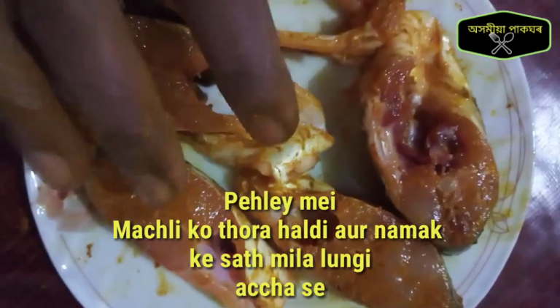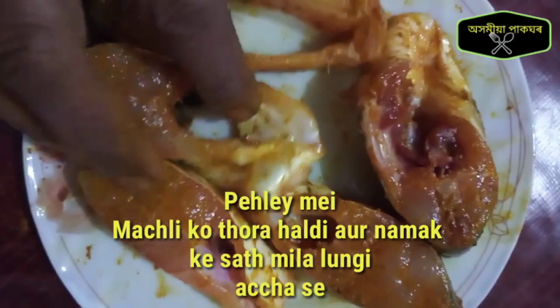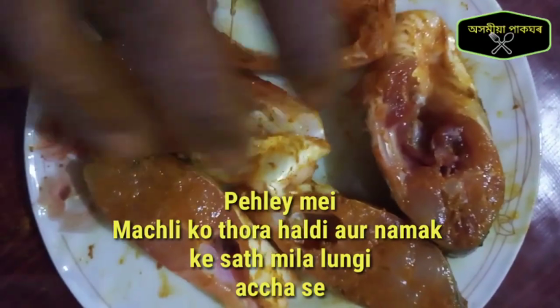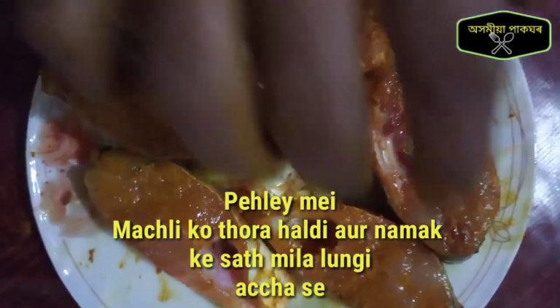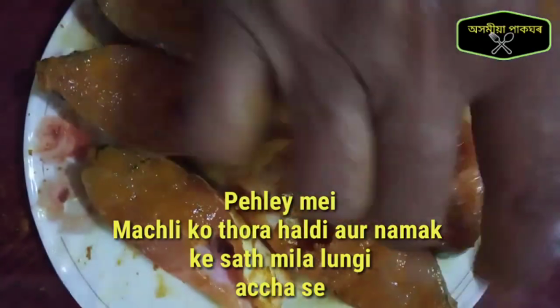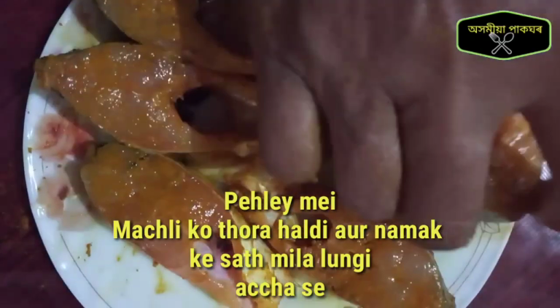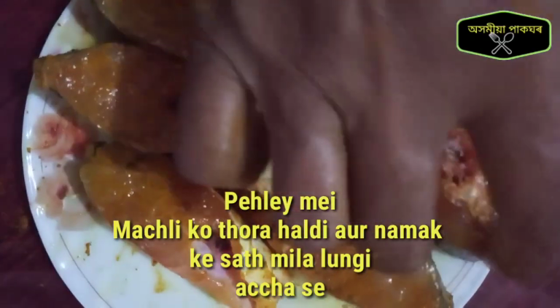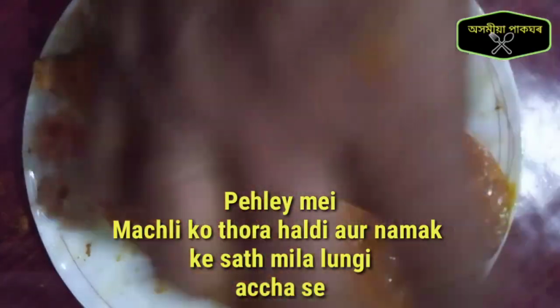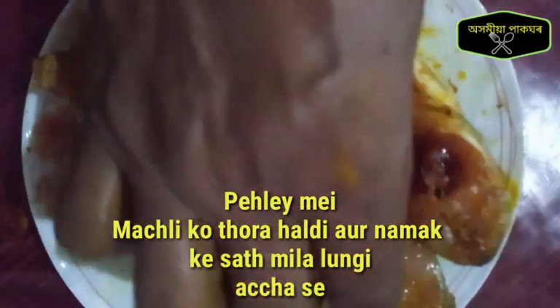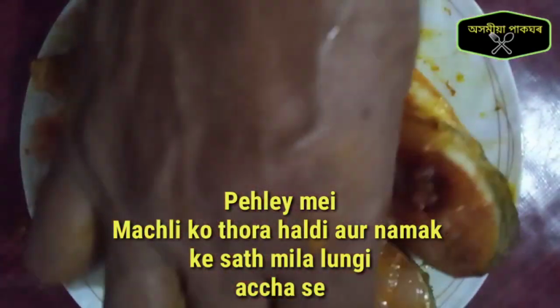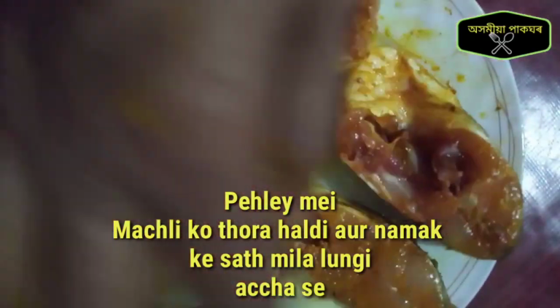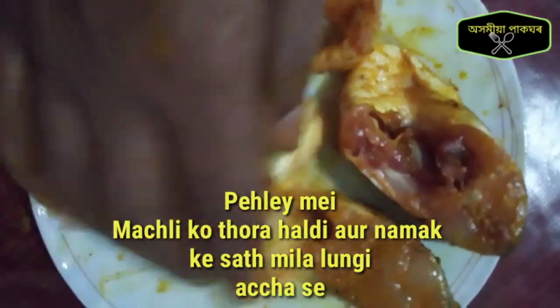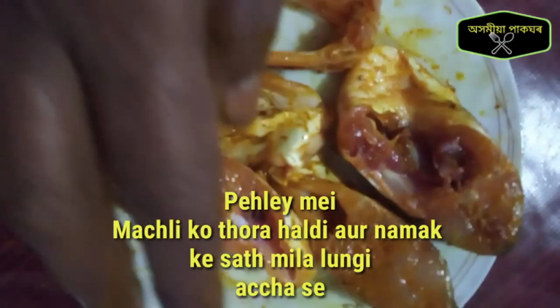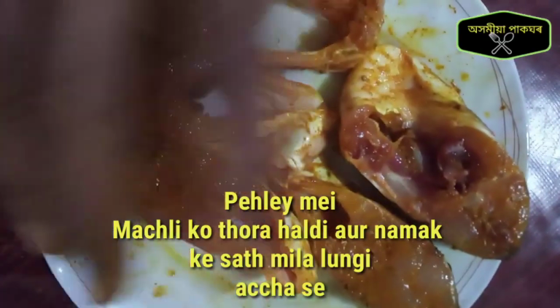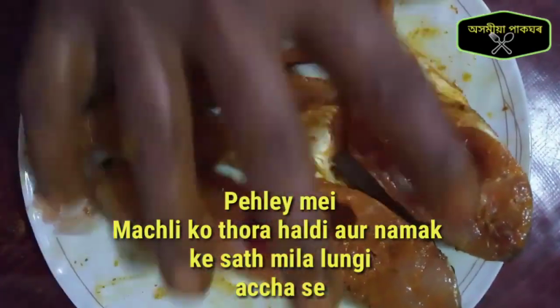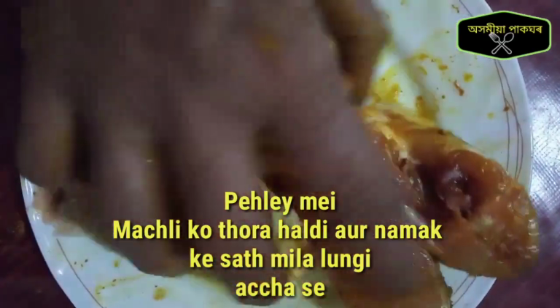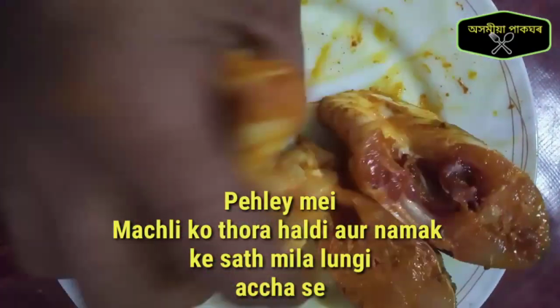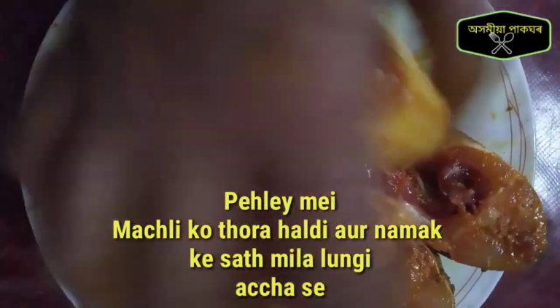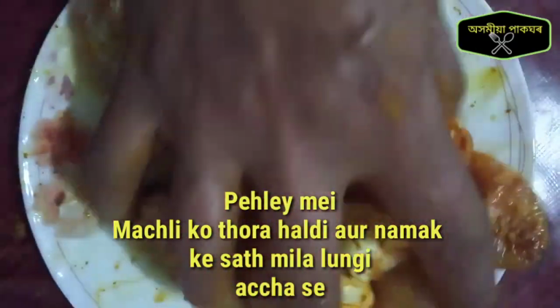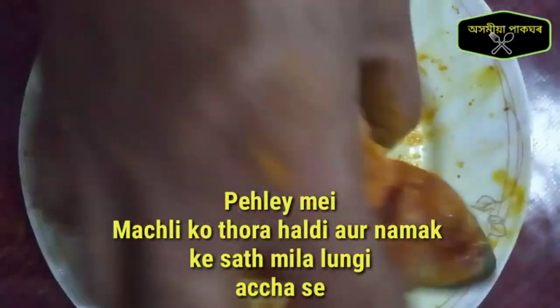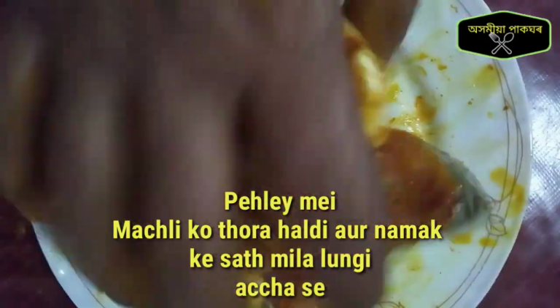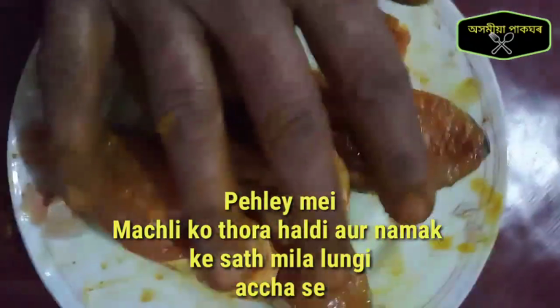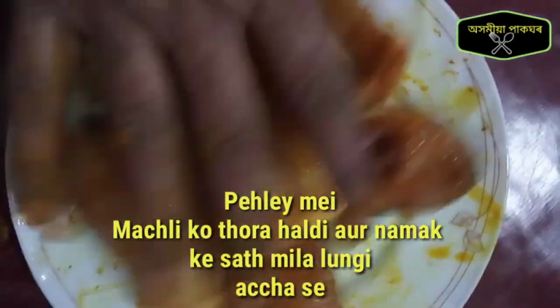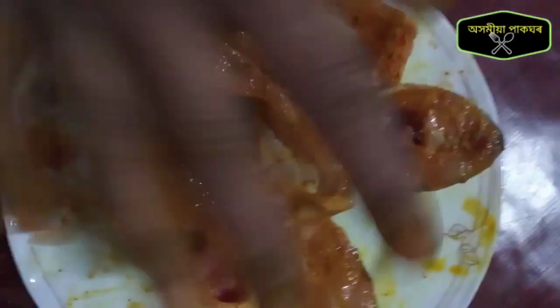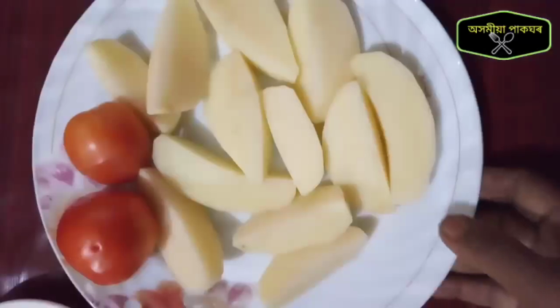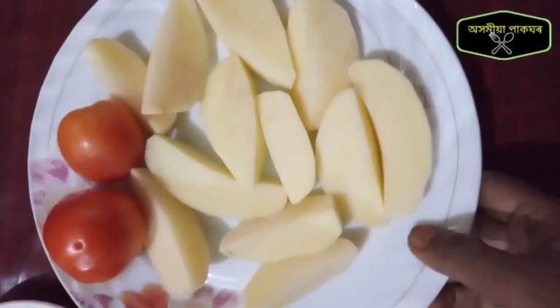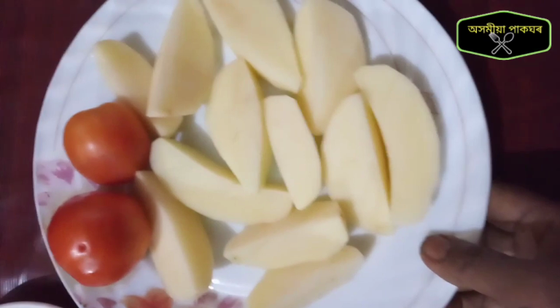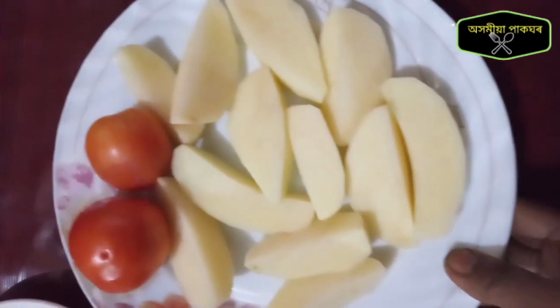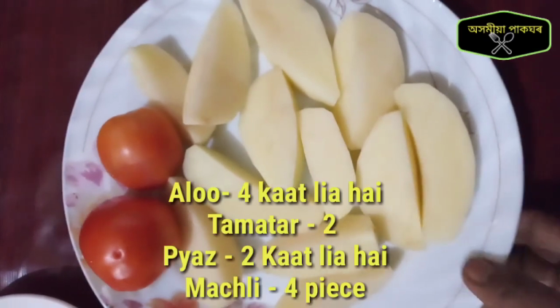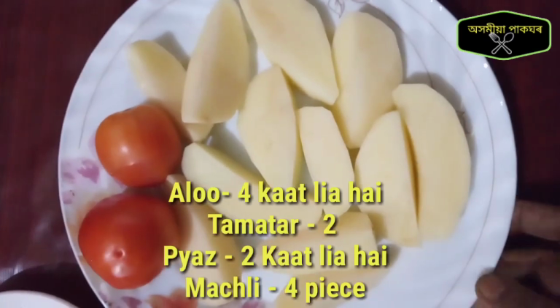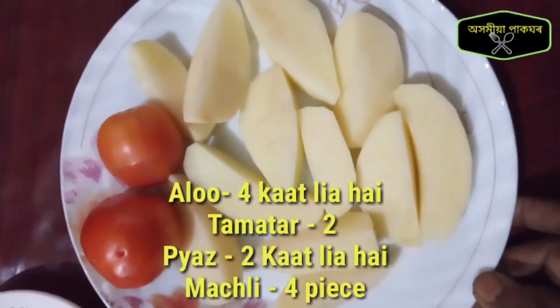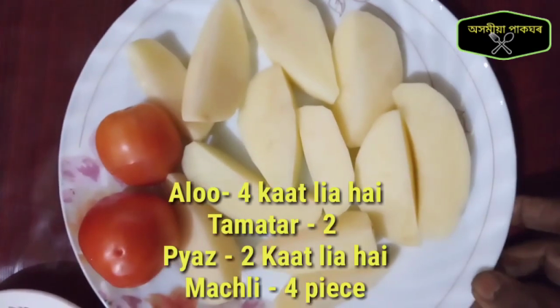I'm going to mix this in a little bit. I'll mix the olive oil in a little bit.